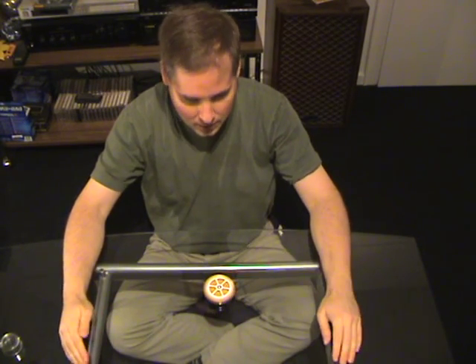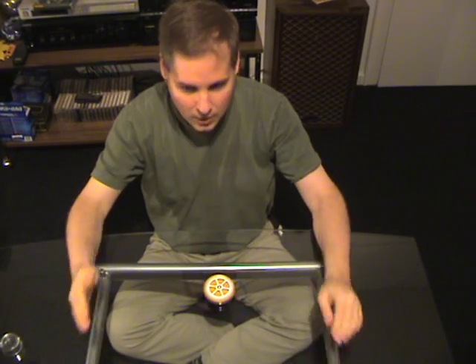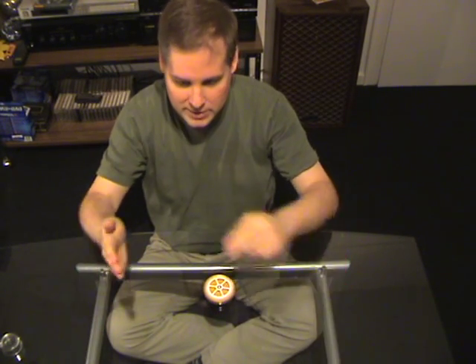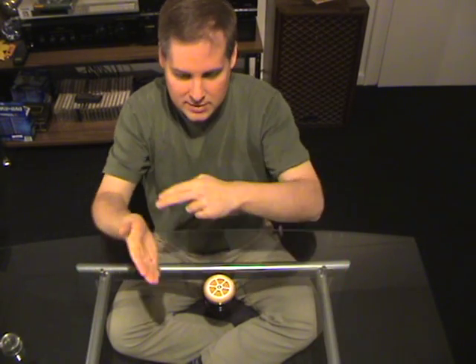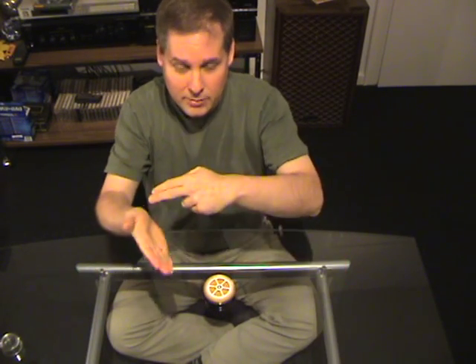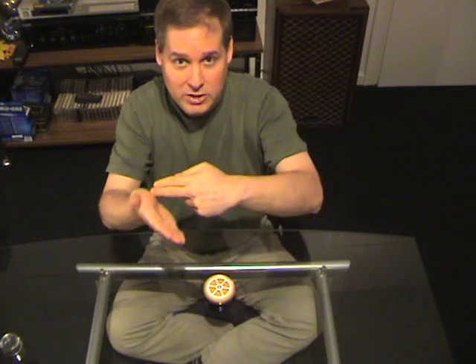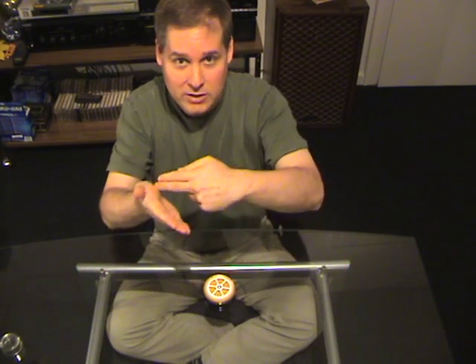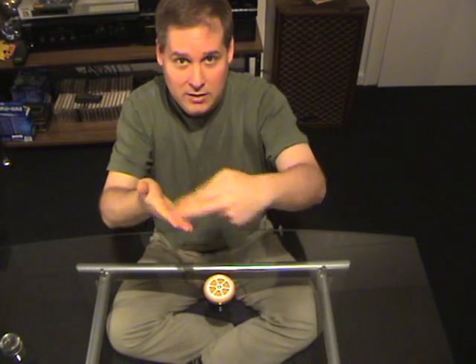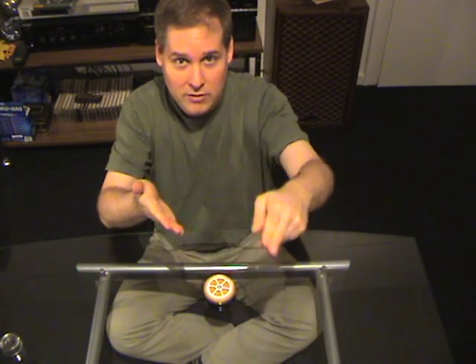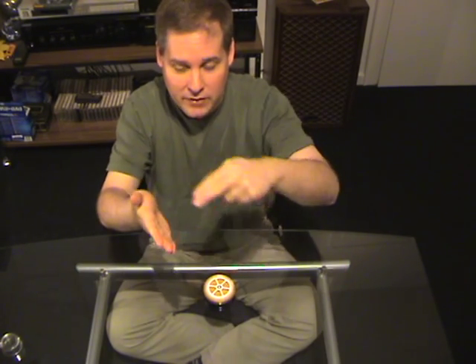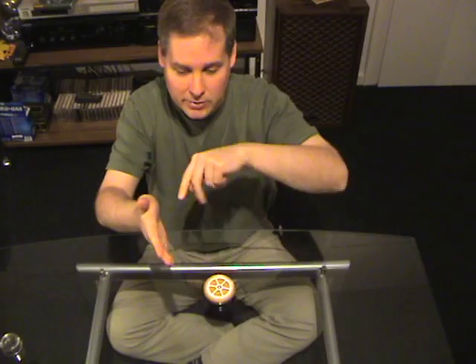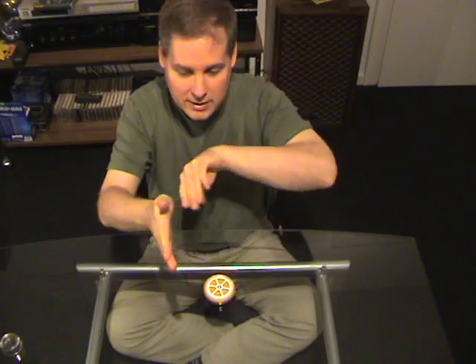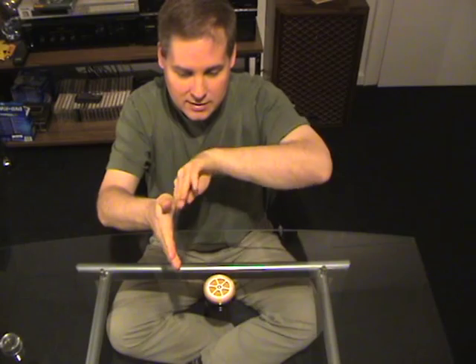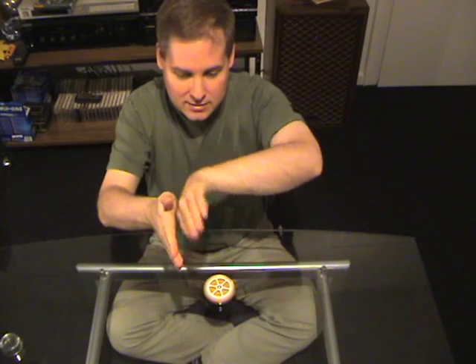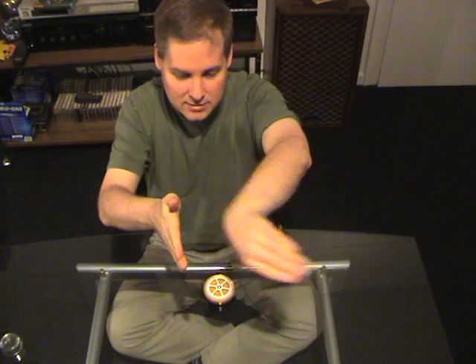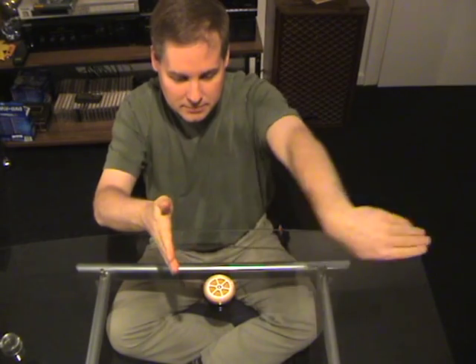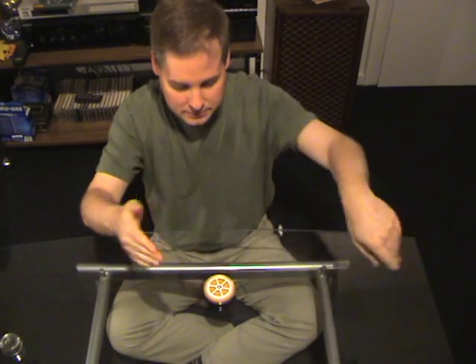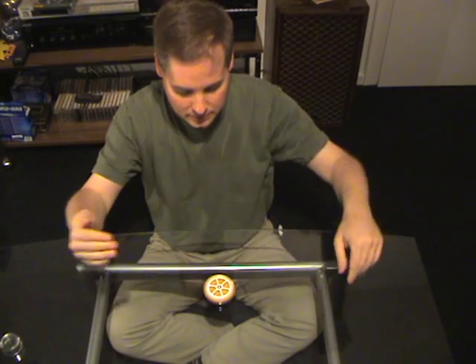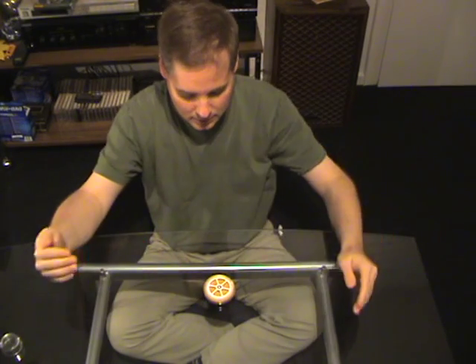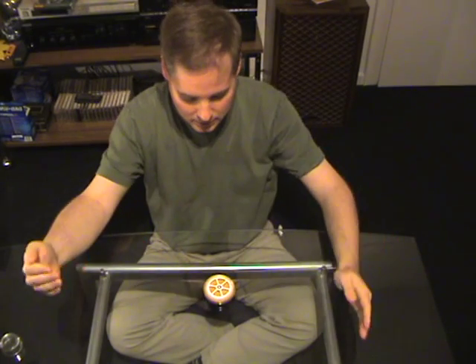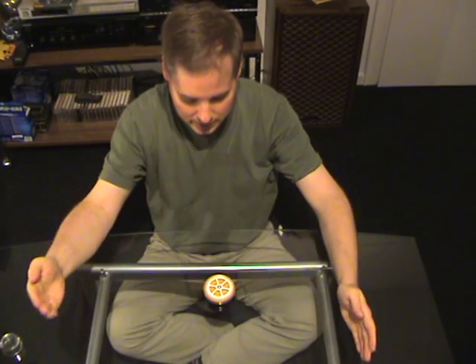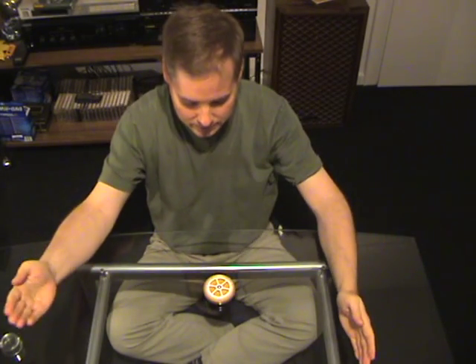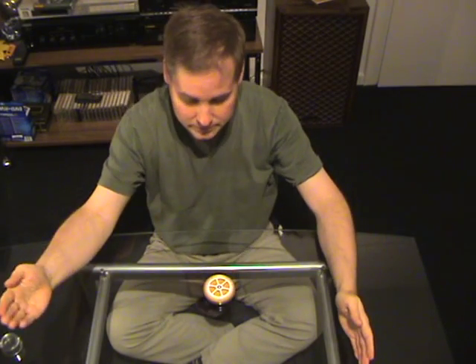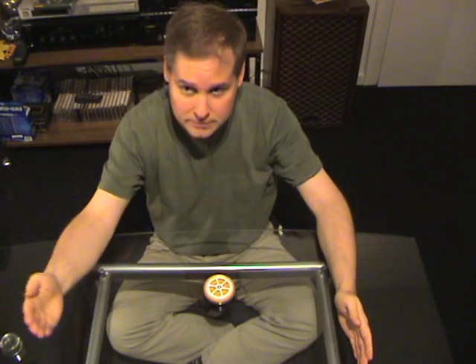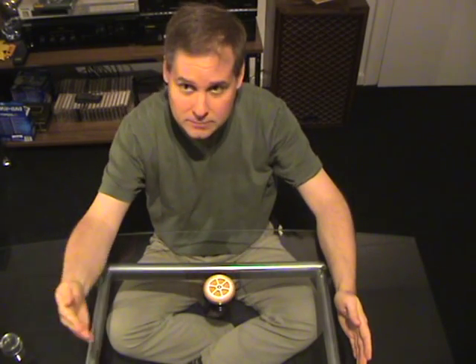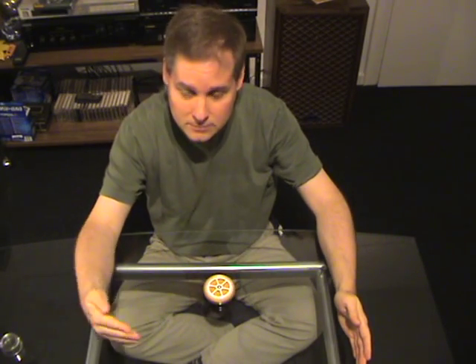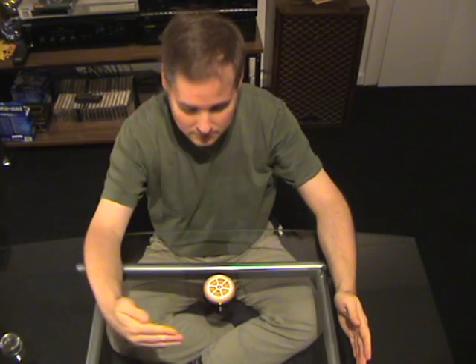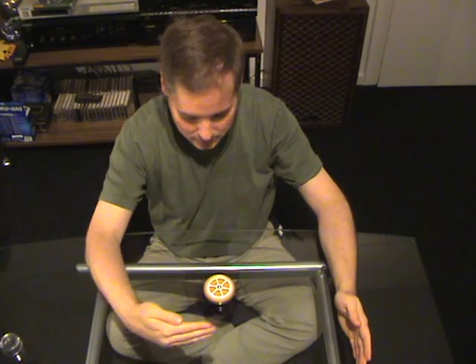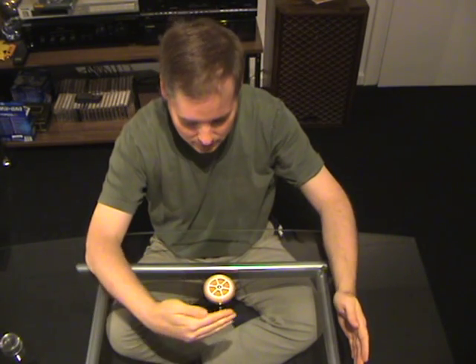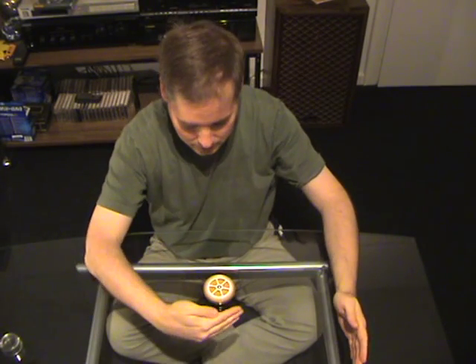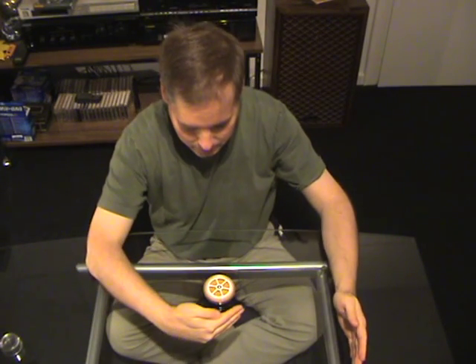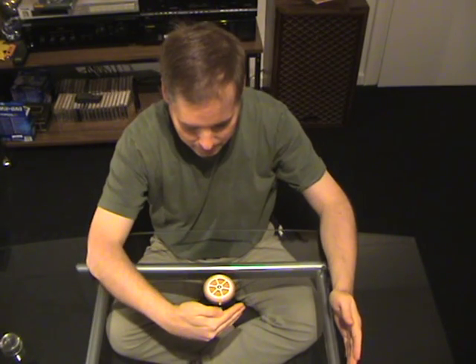Always in the direction of the fingers, like this. Okay? Start.